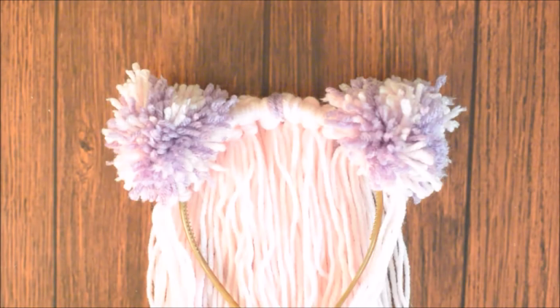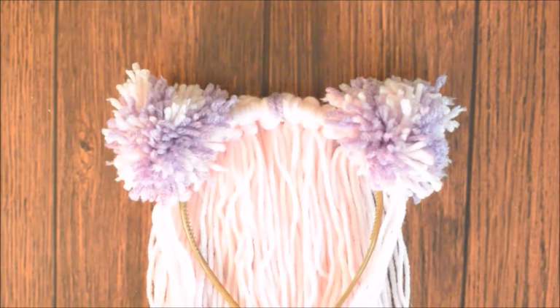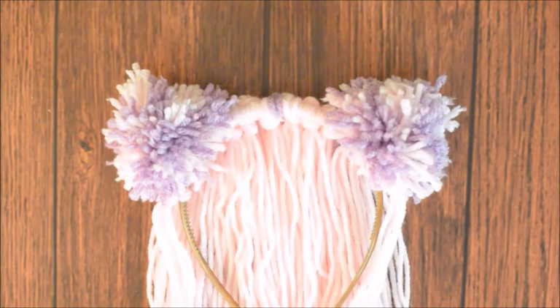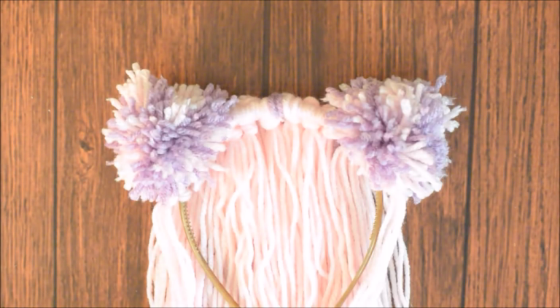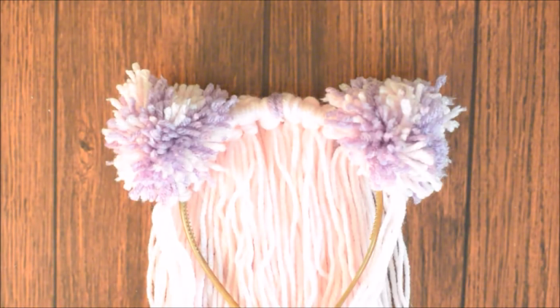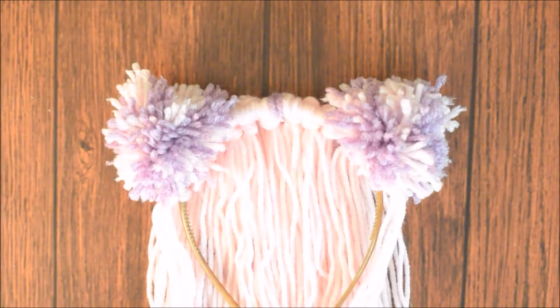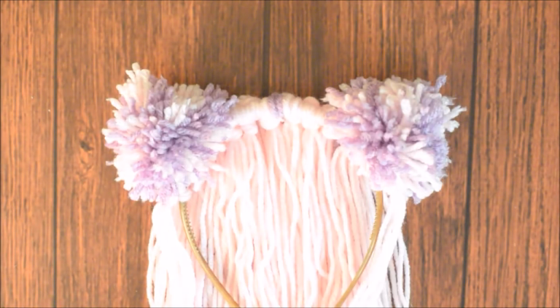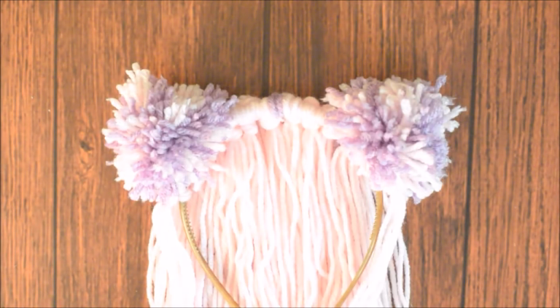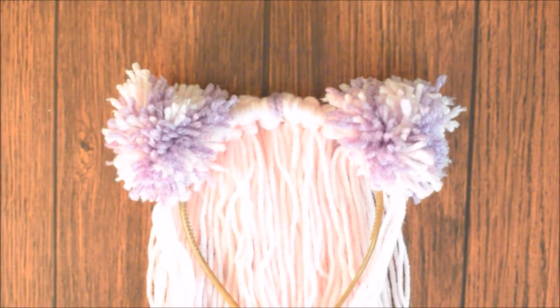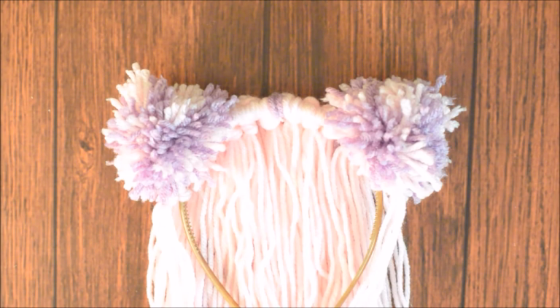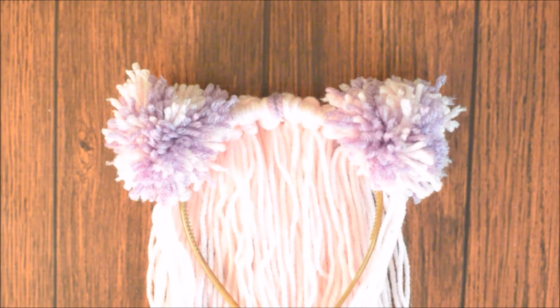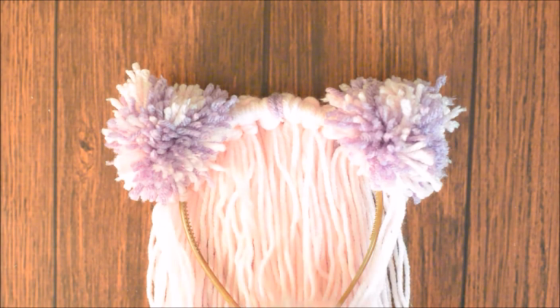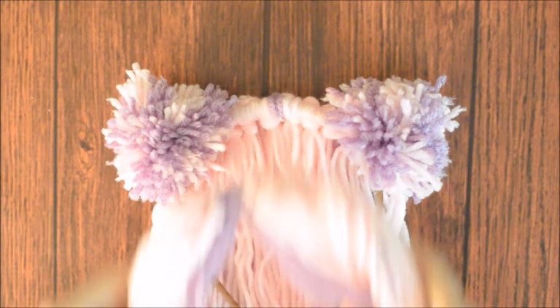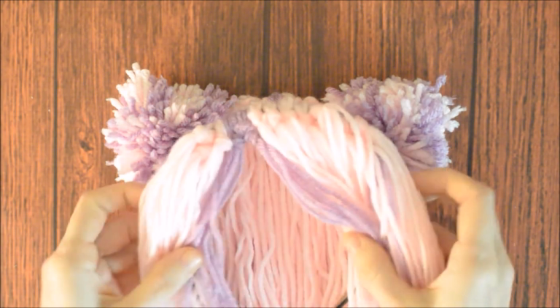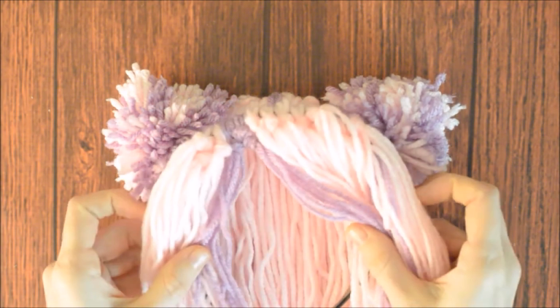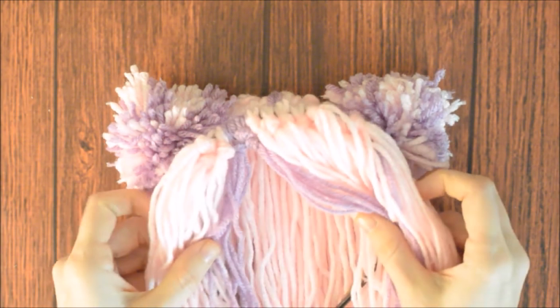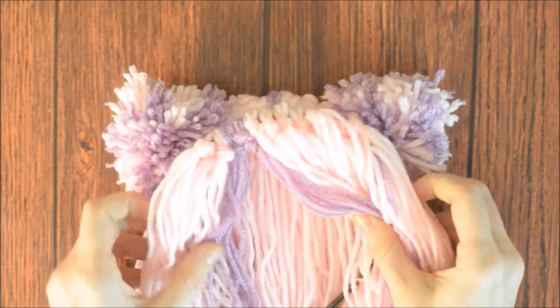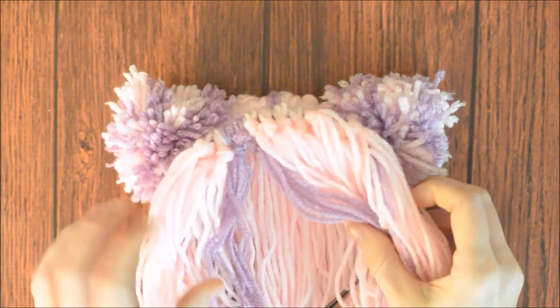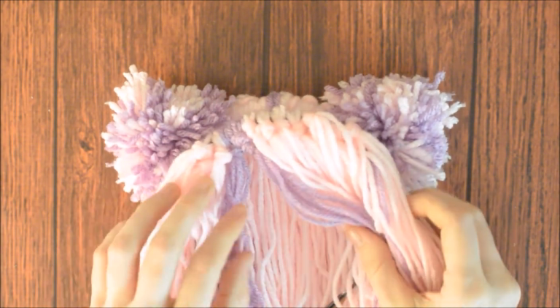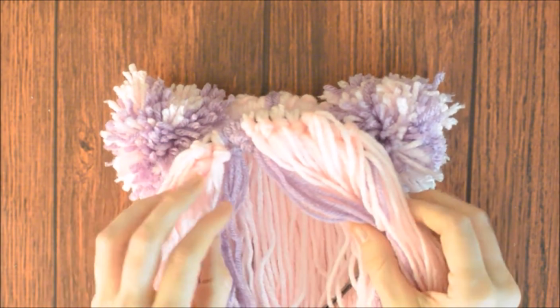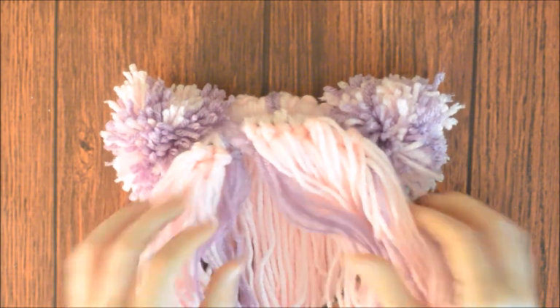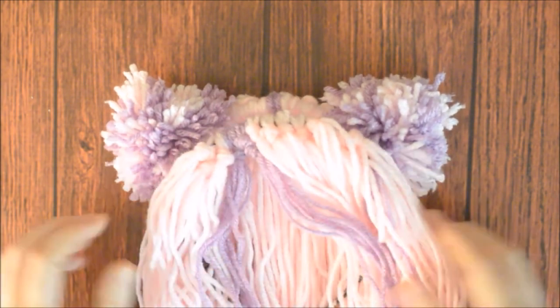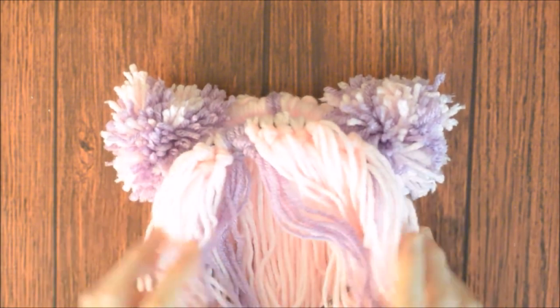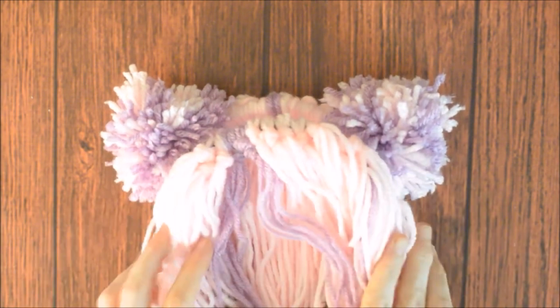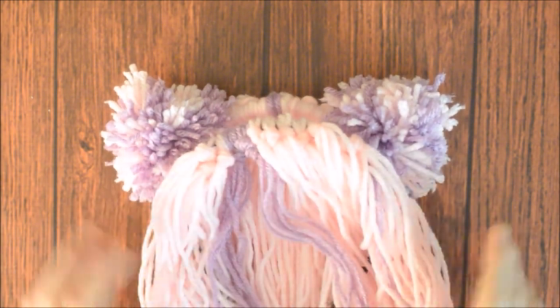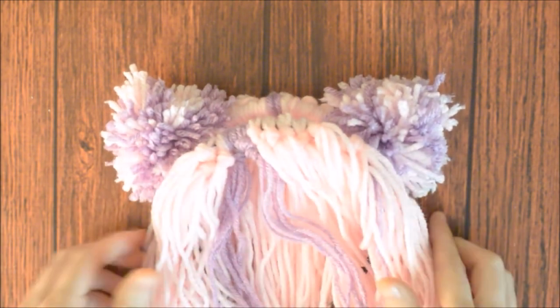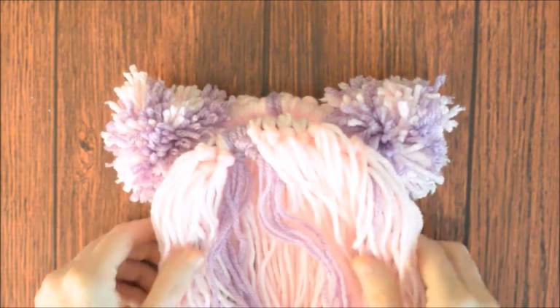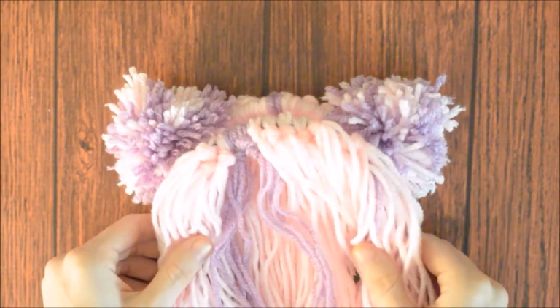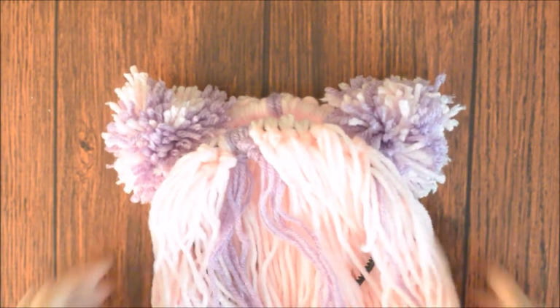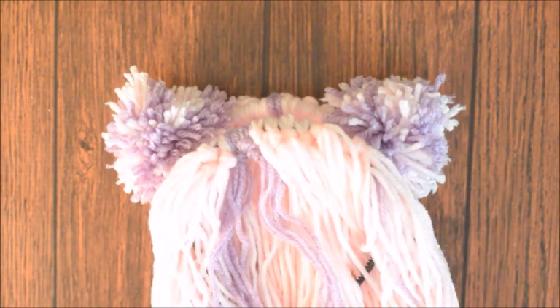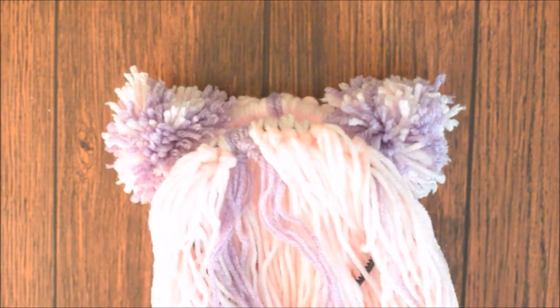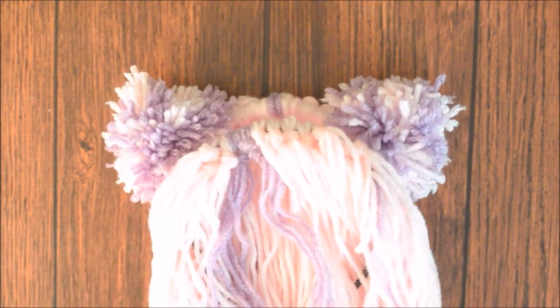To wear the Cheshire Cat headband, put the back headband on first, and then put the front headband on and fix the part around your face.